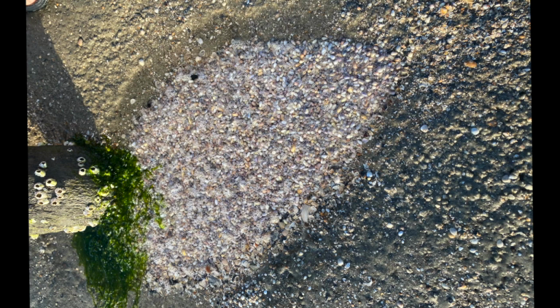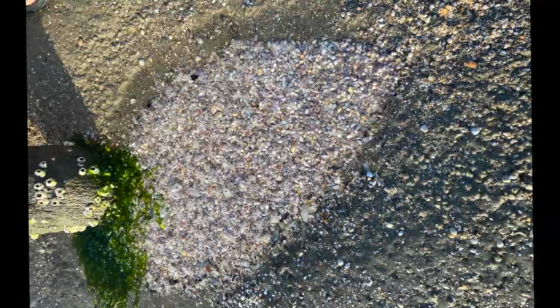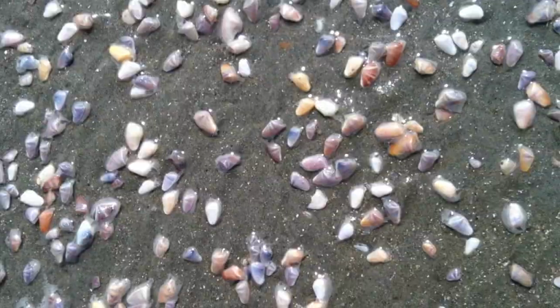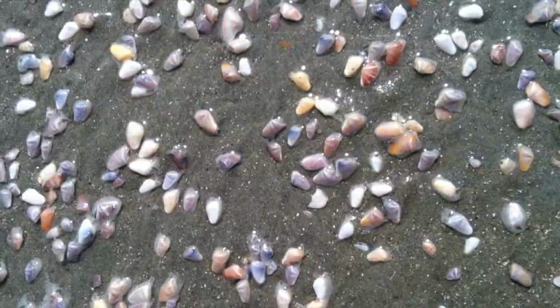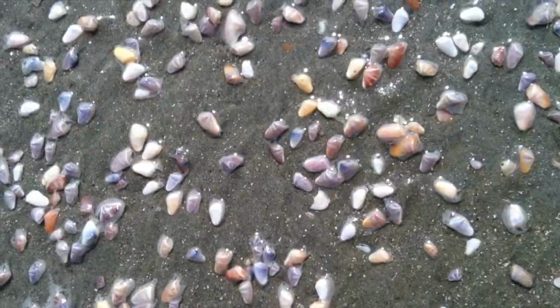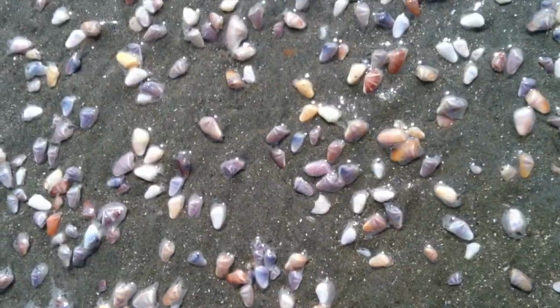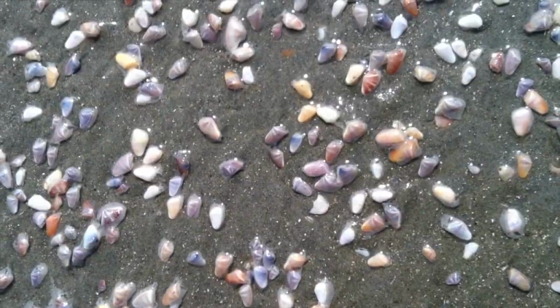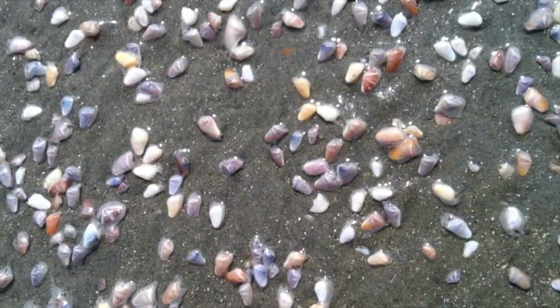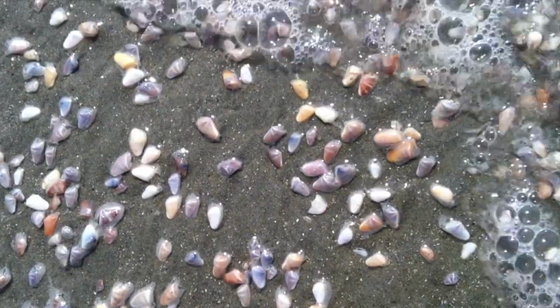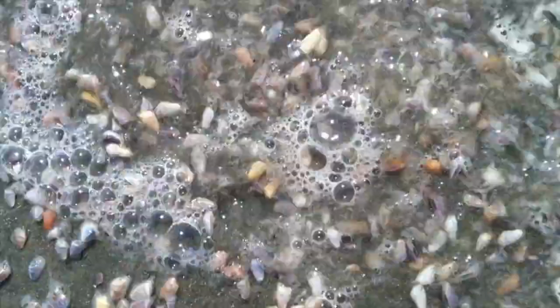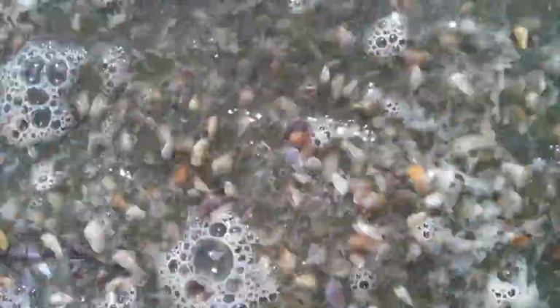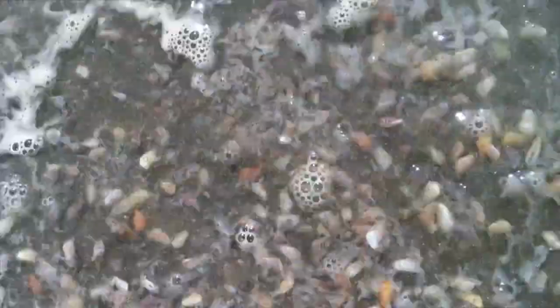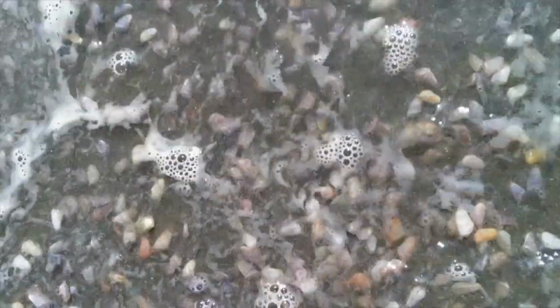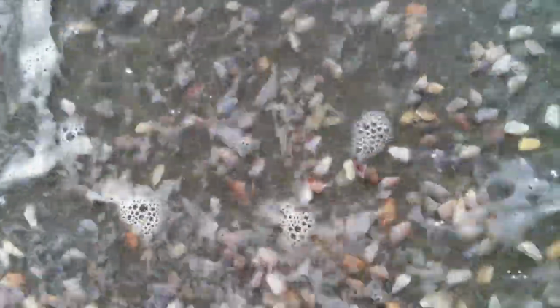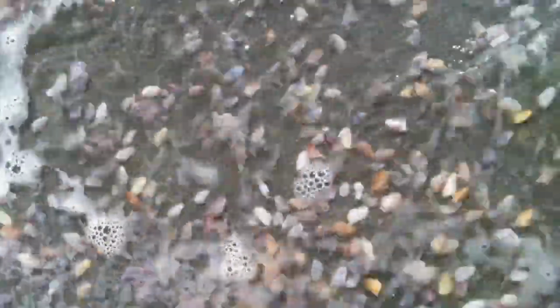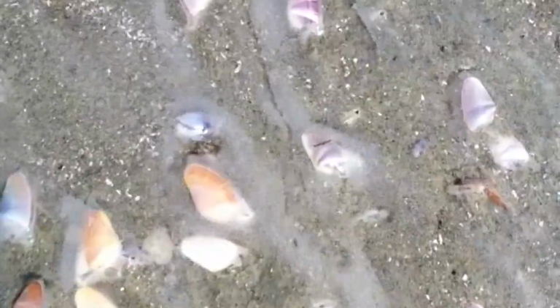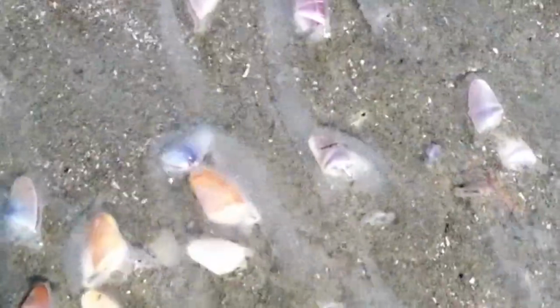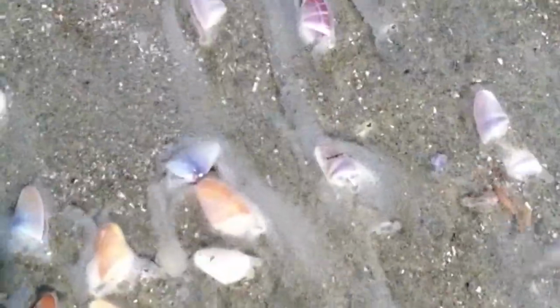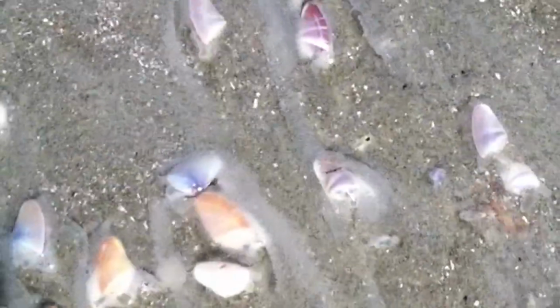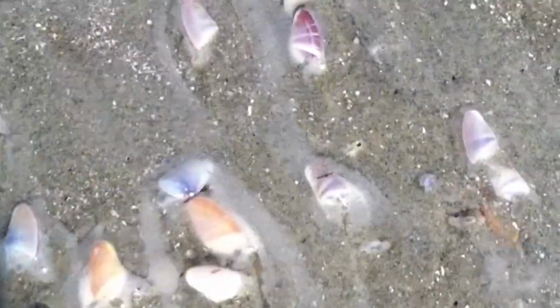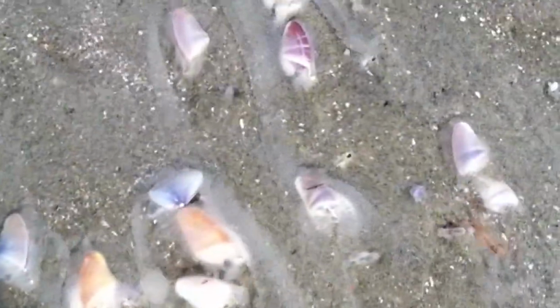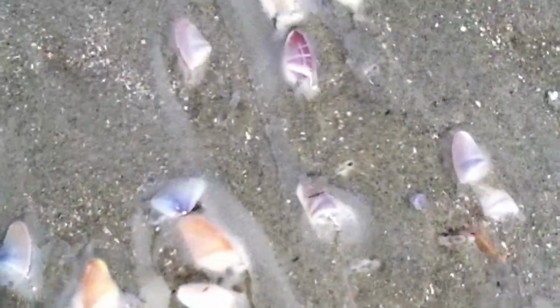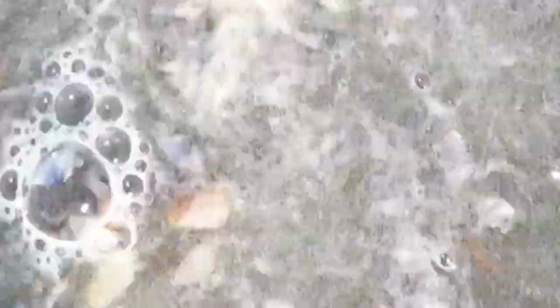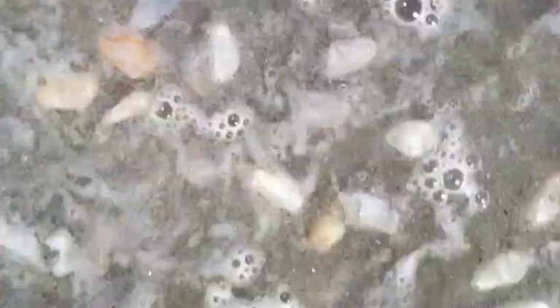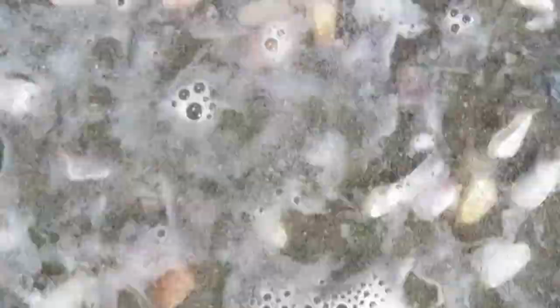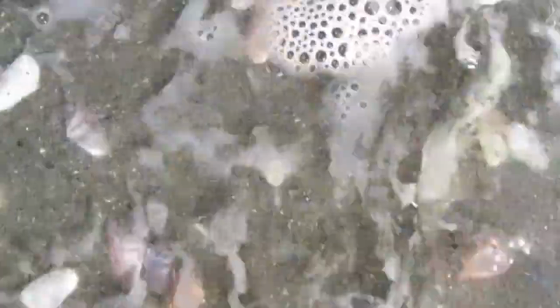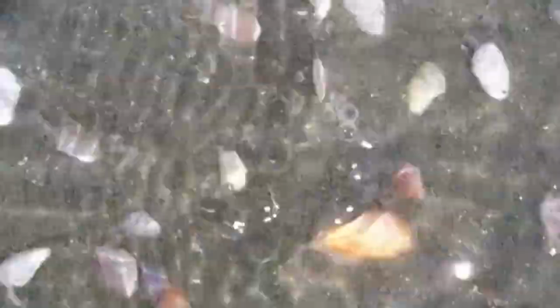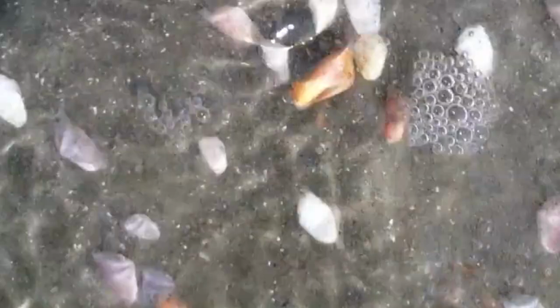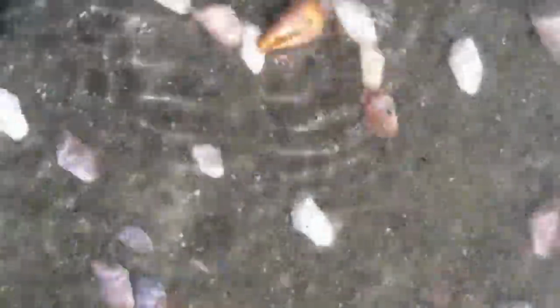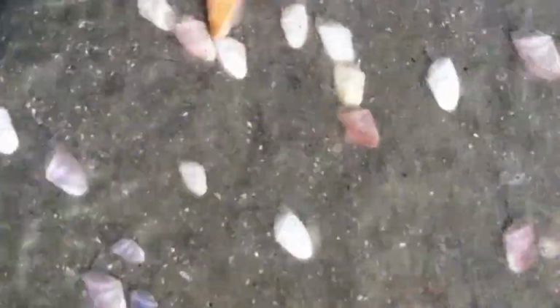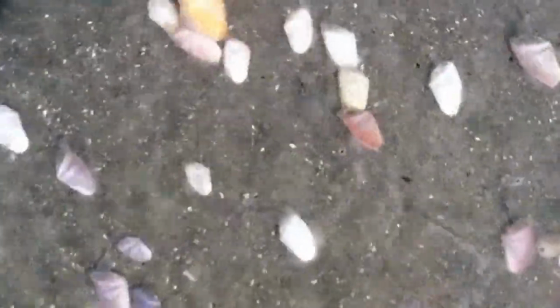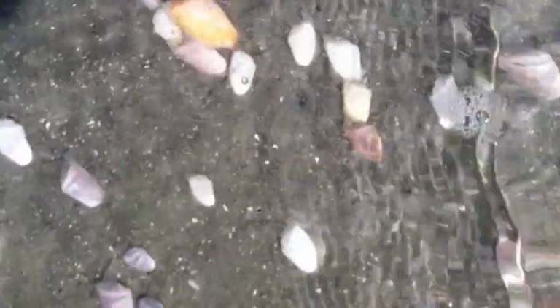In another hour or two, they'll be washed back out into the wave energy. Next time you go to the beach, look for these tiny little clams.